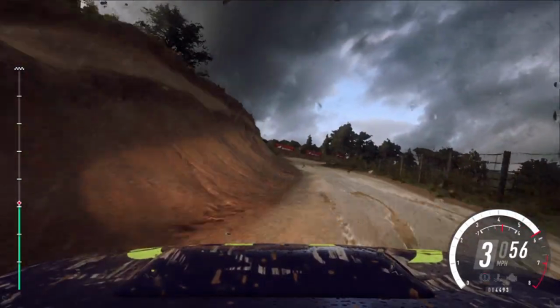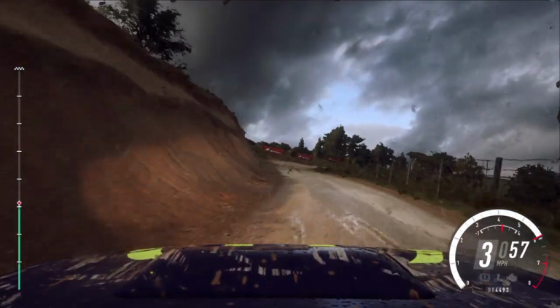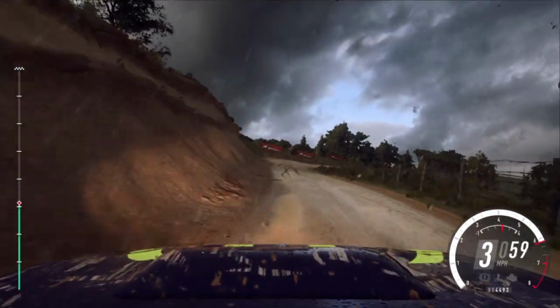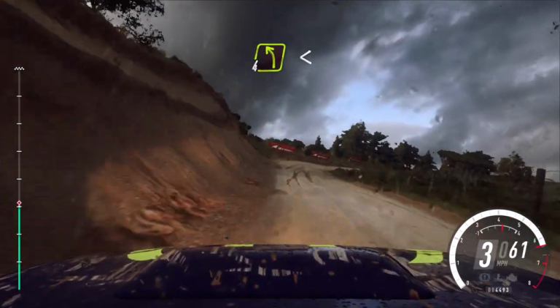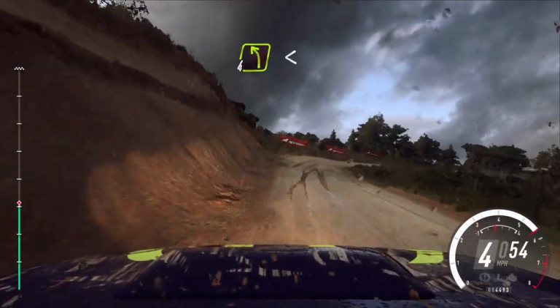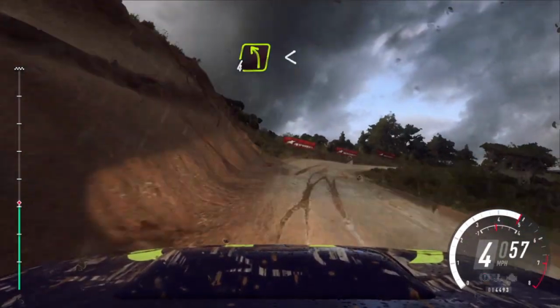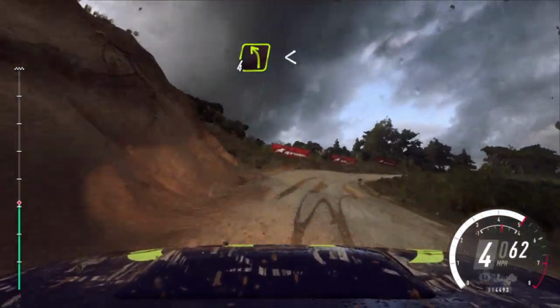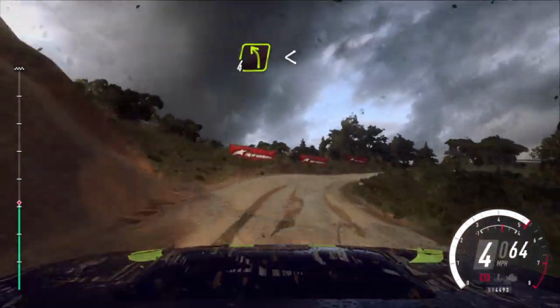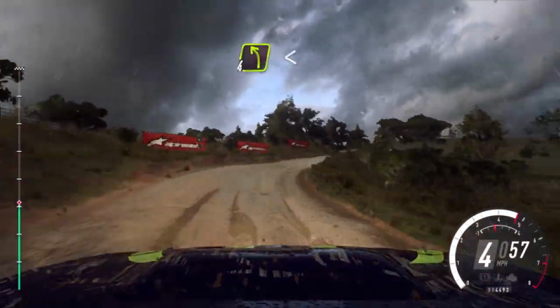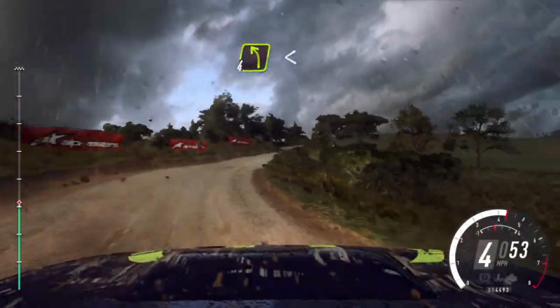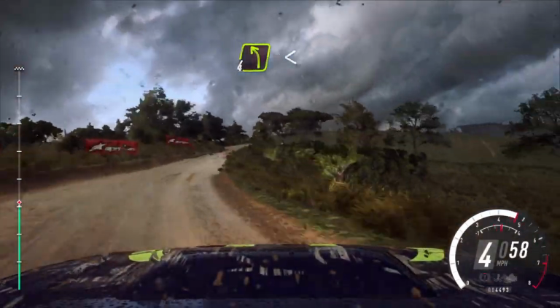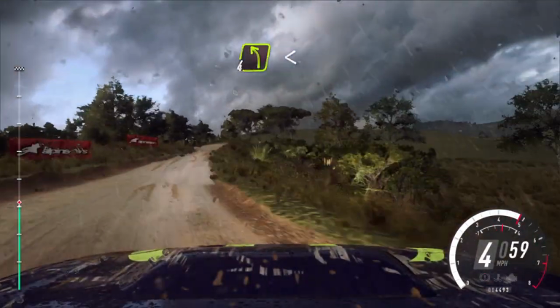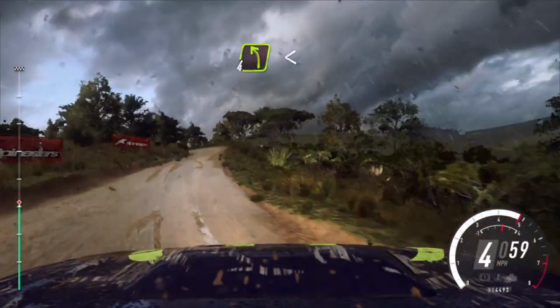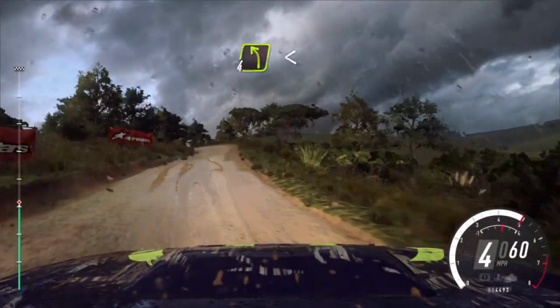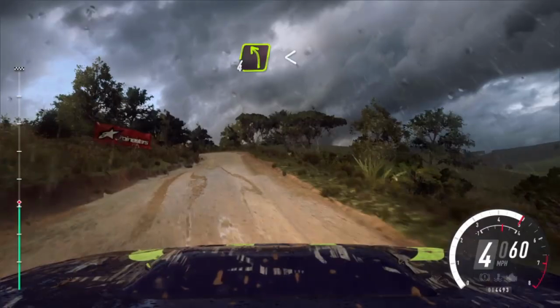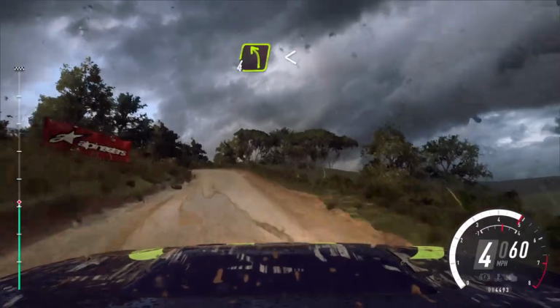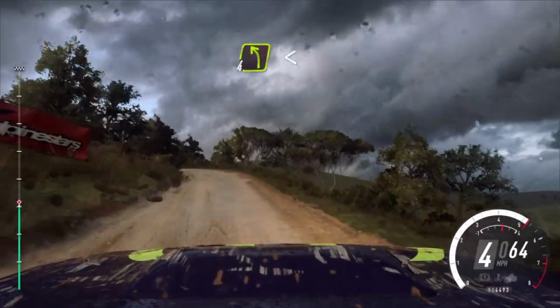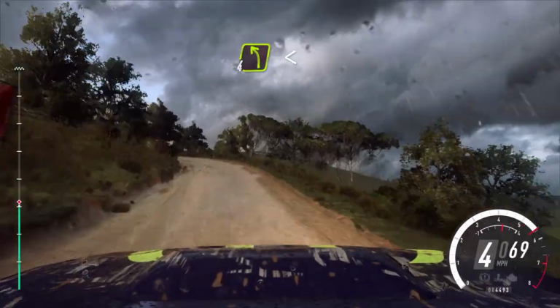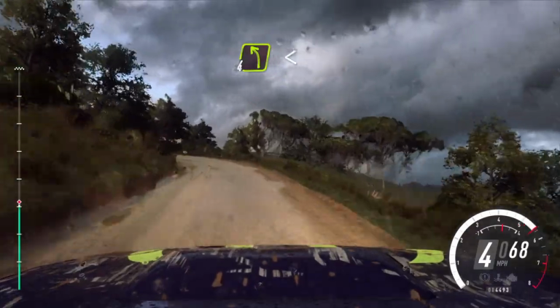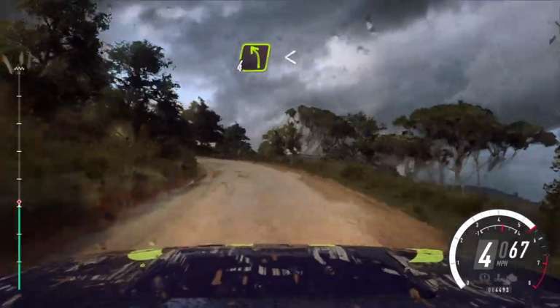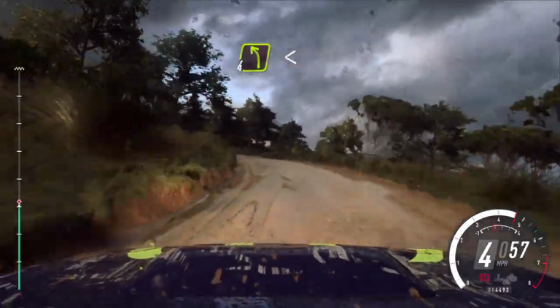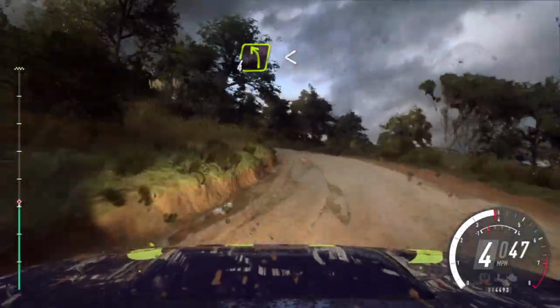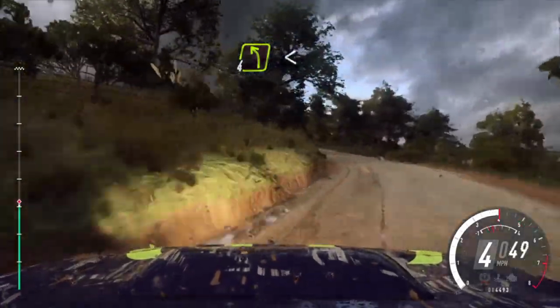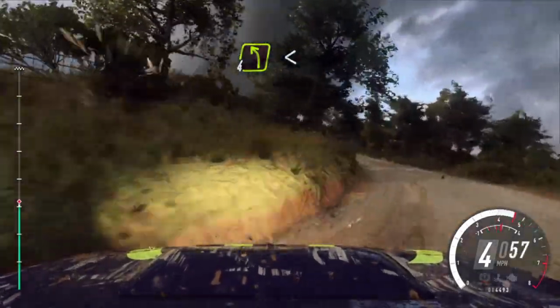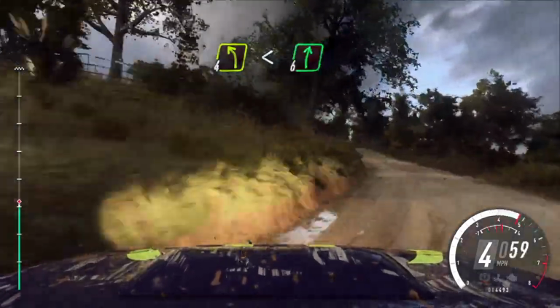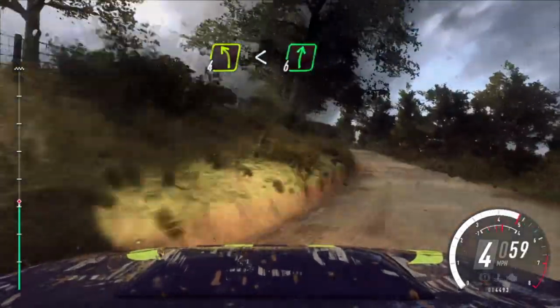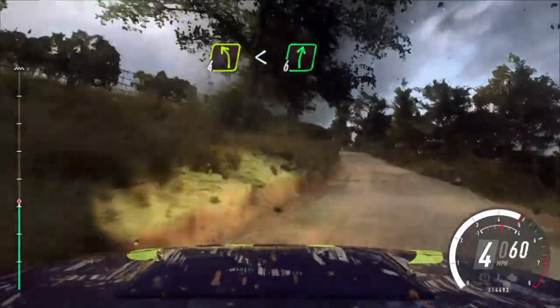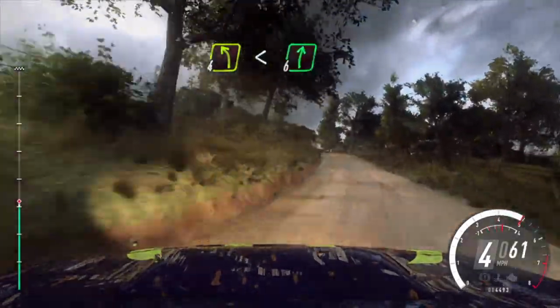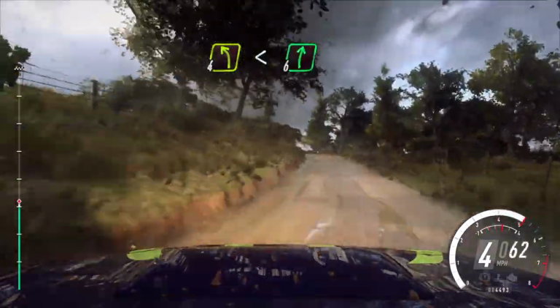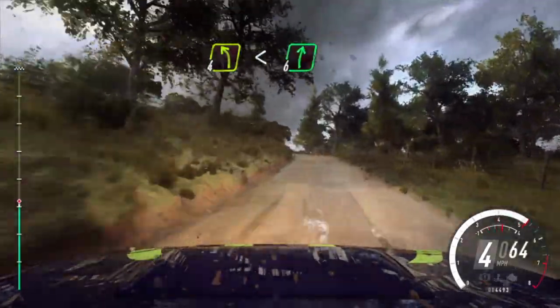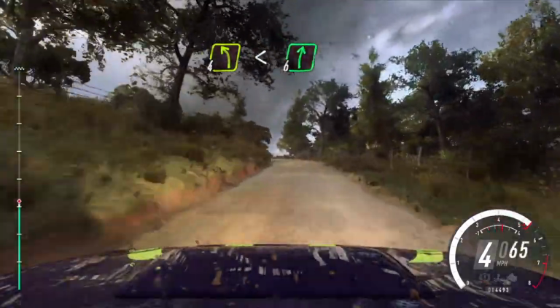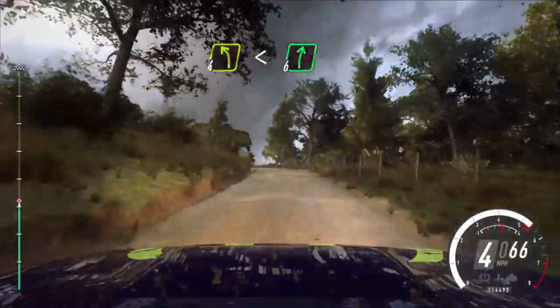Into 4 left long, opens of a crest, into 6 right. 70.